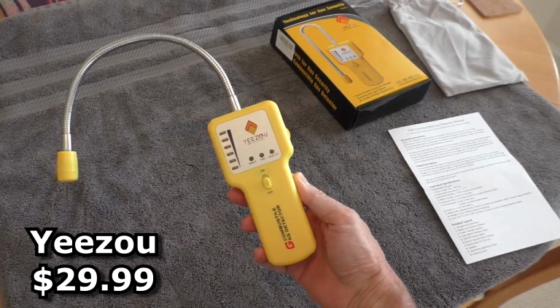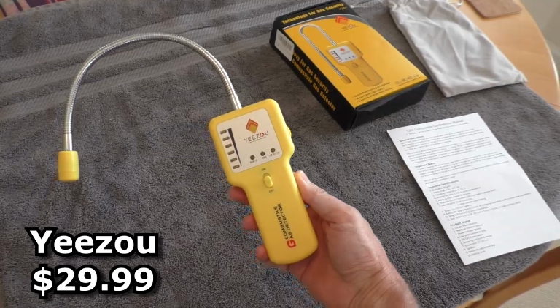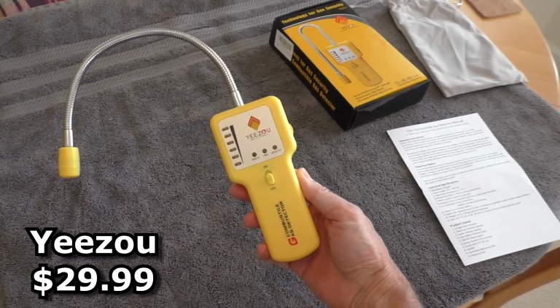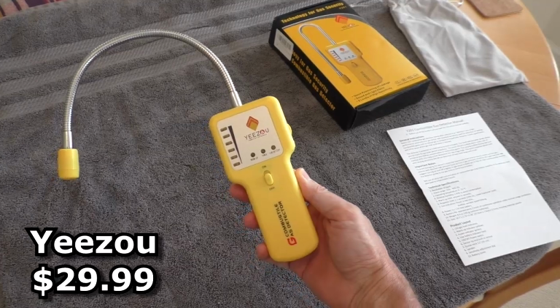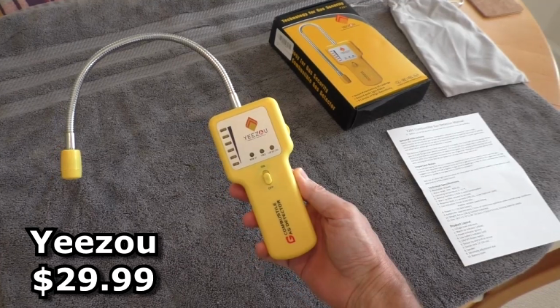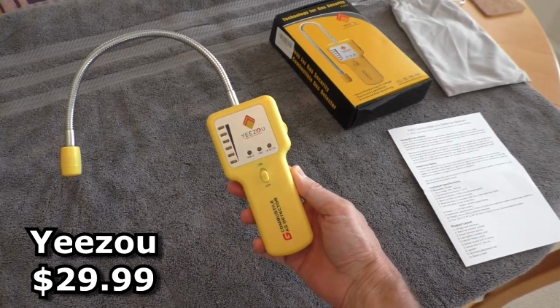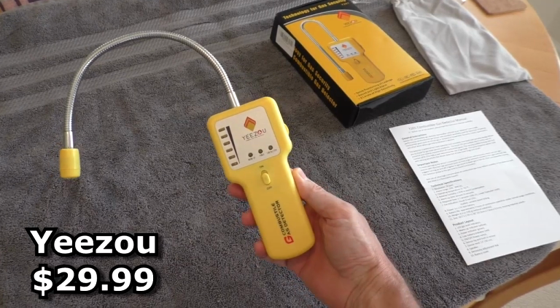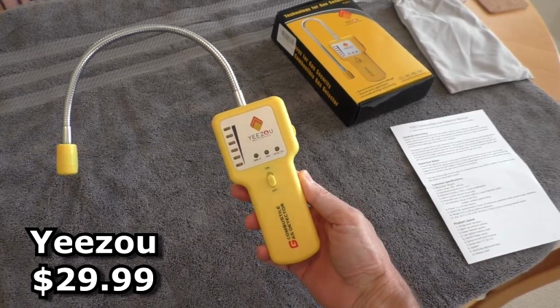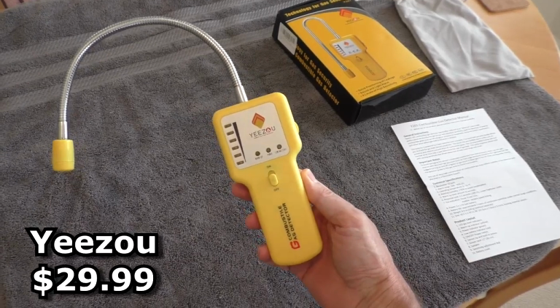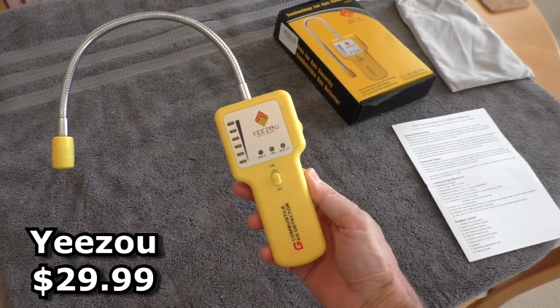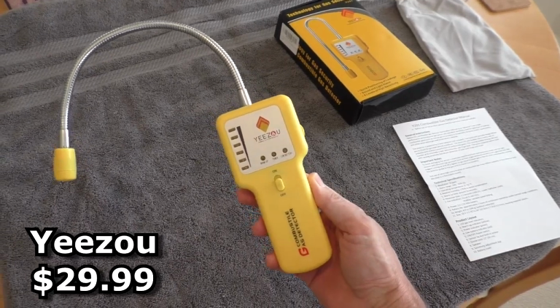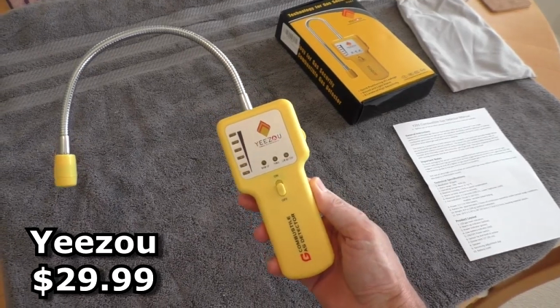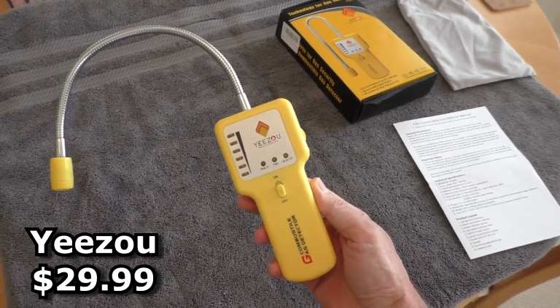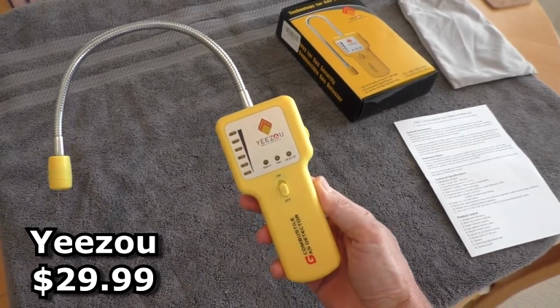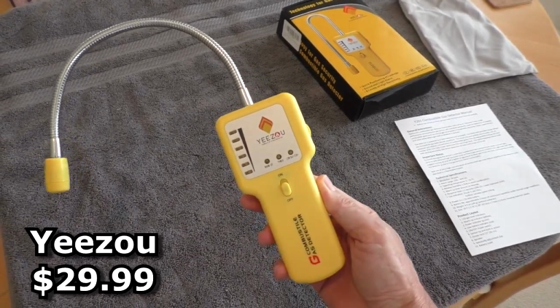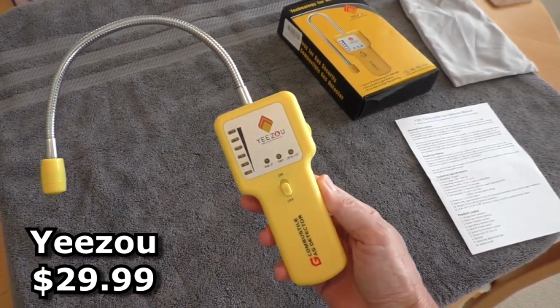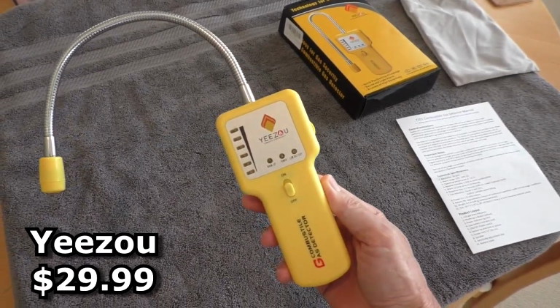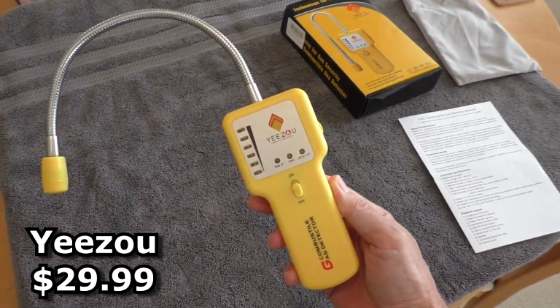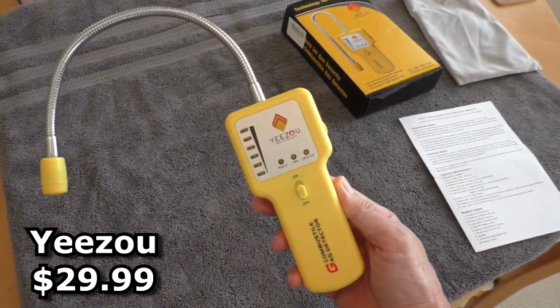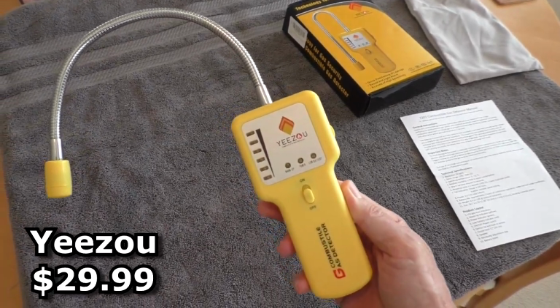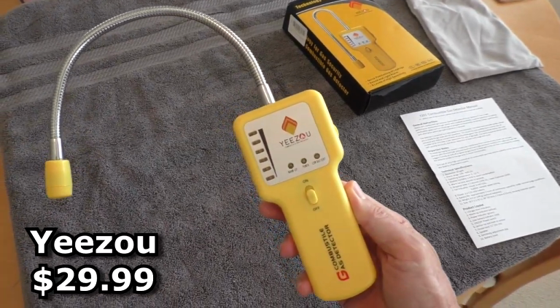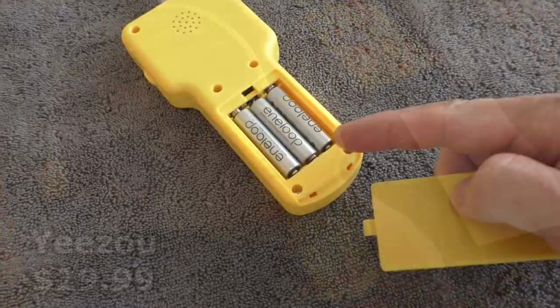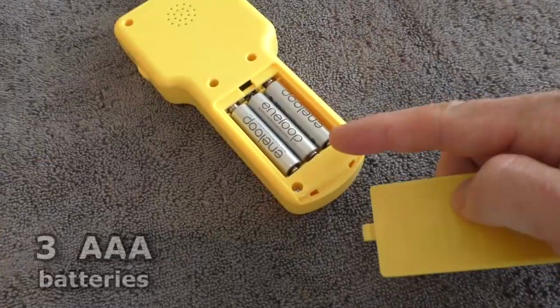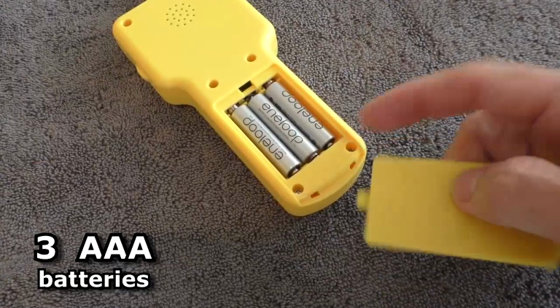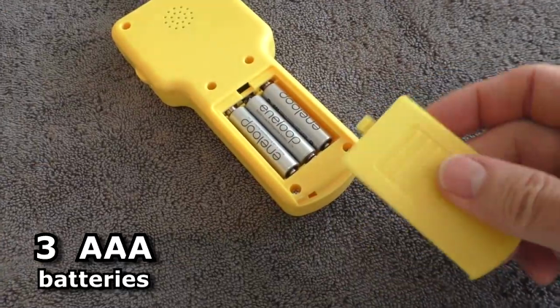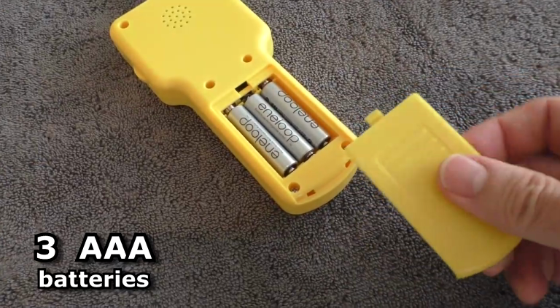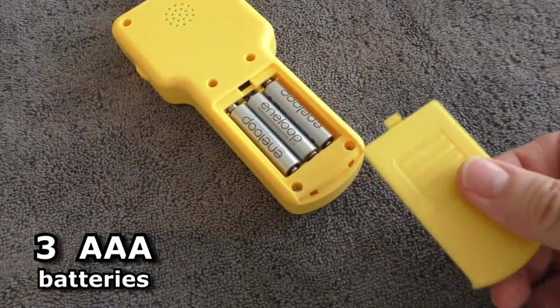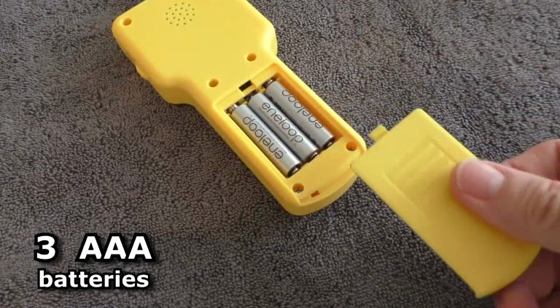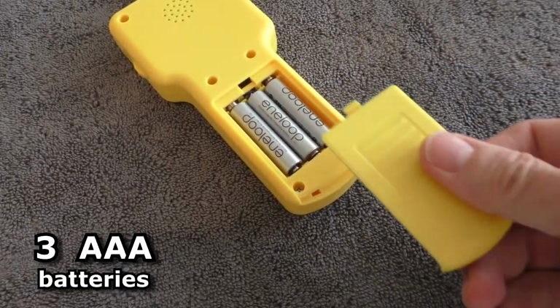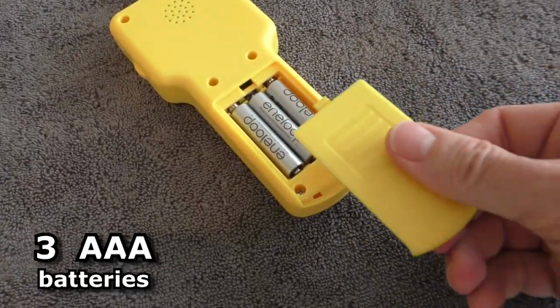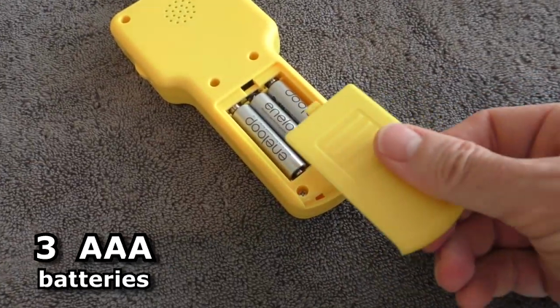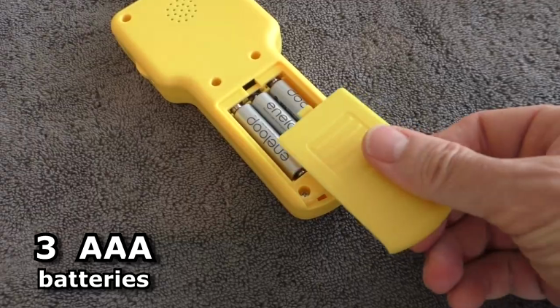This is the Yeezow combustible gas detector. It uses three AAA batteries.